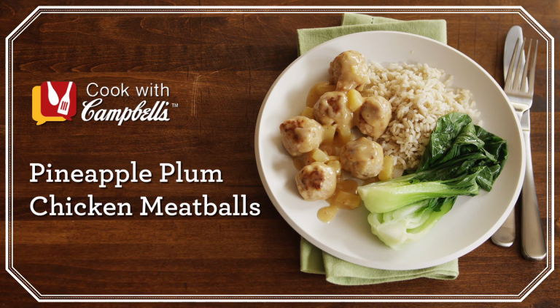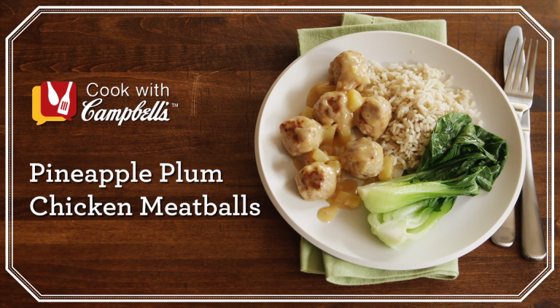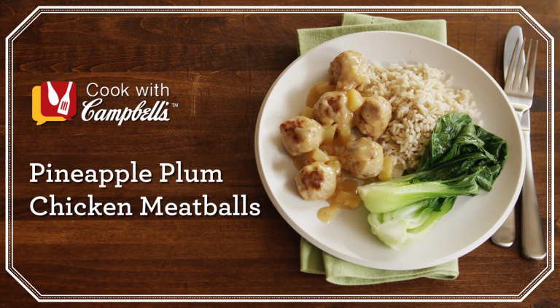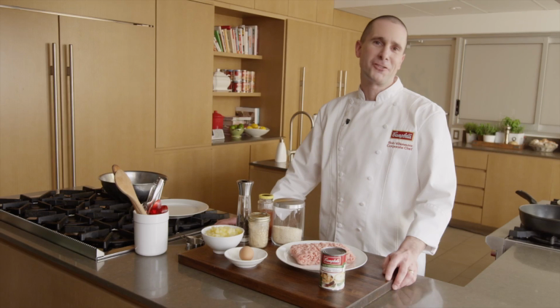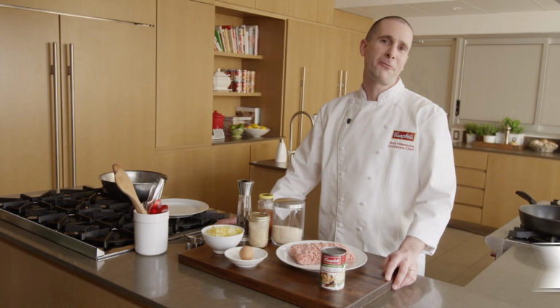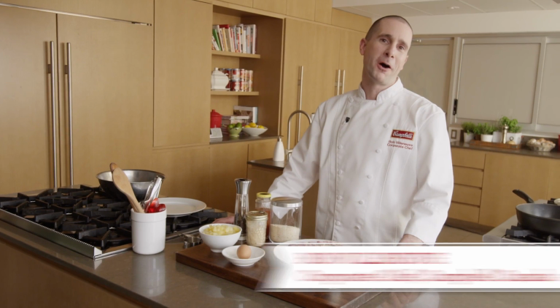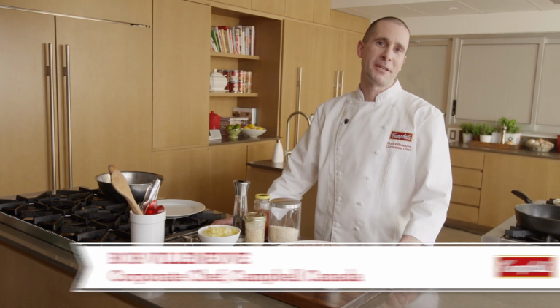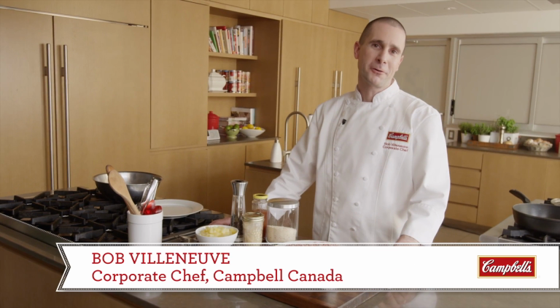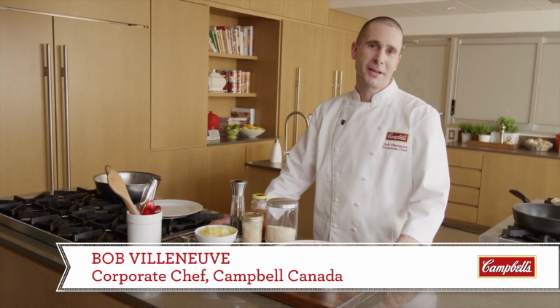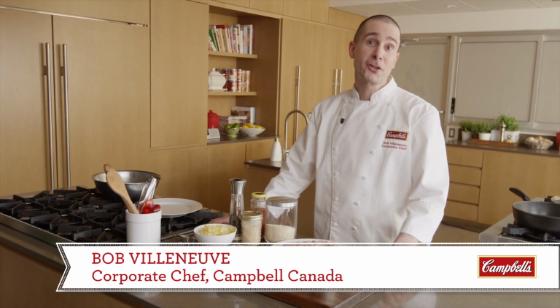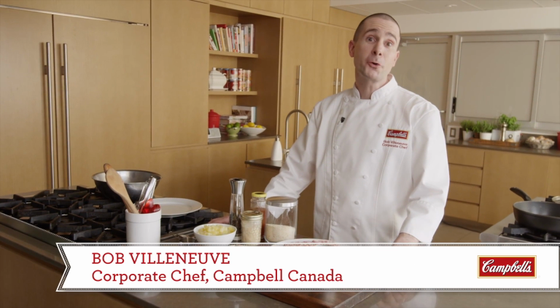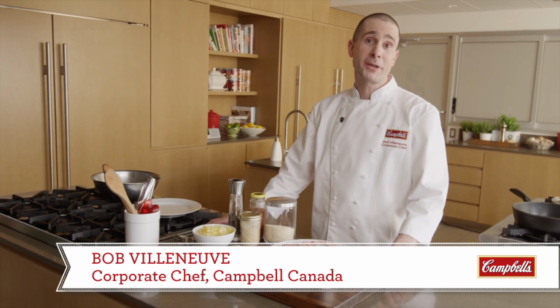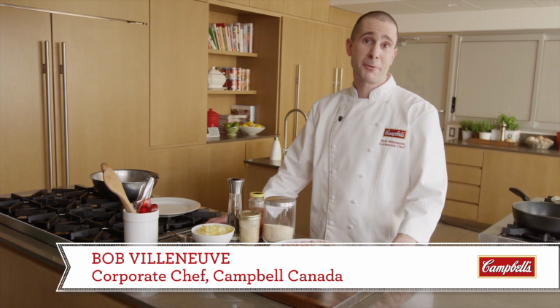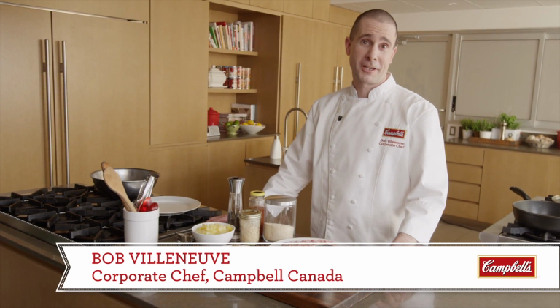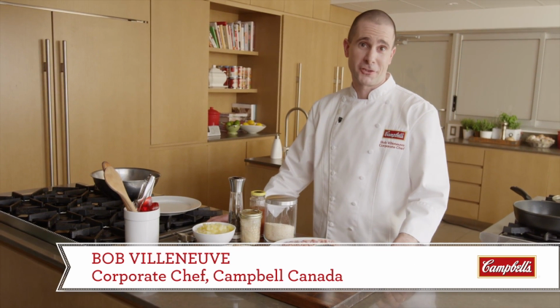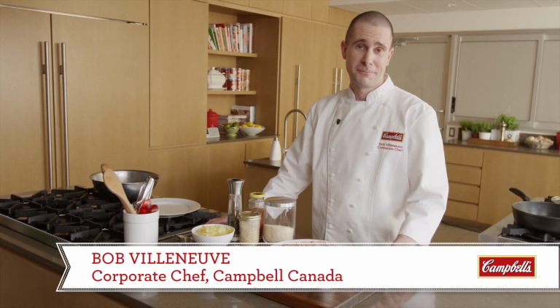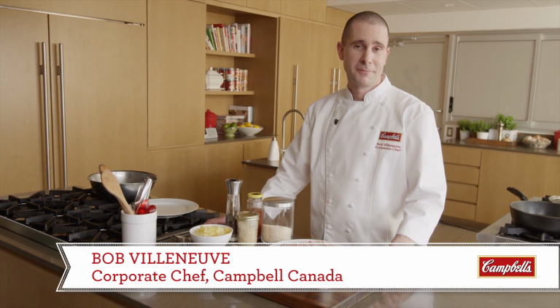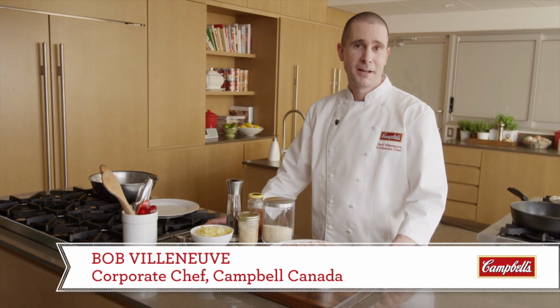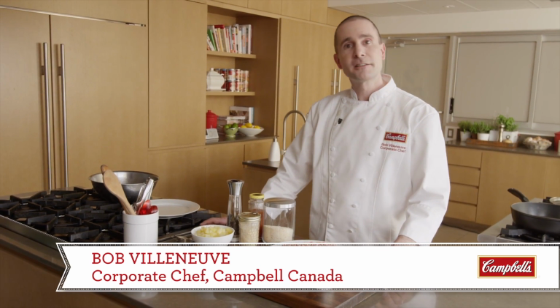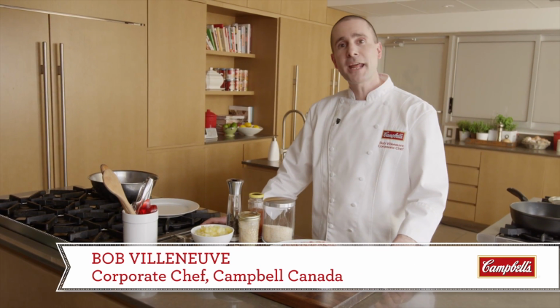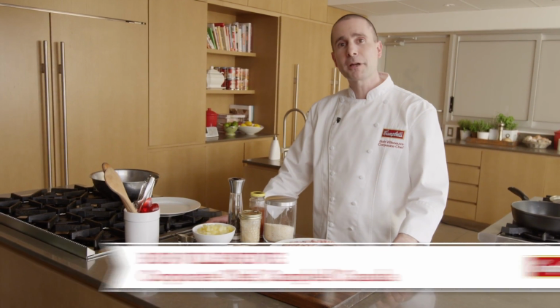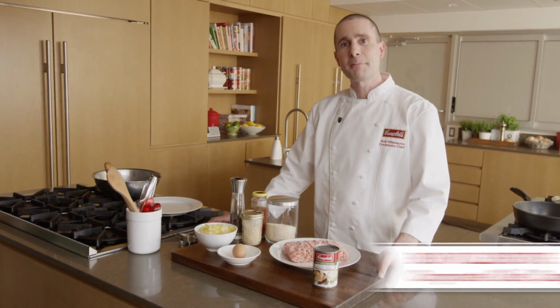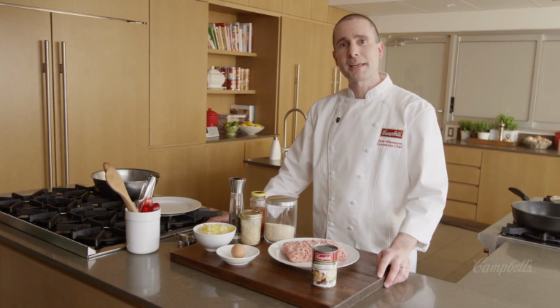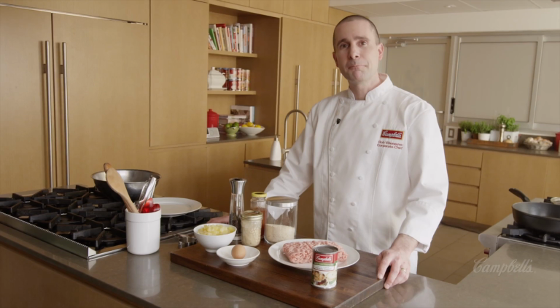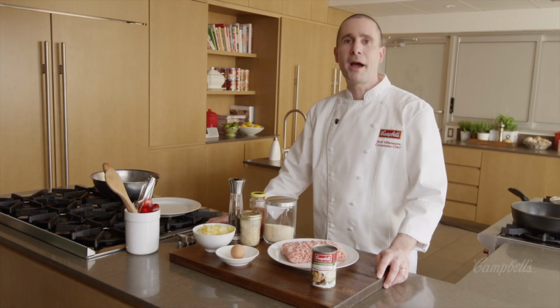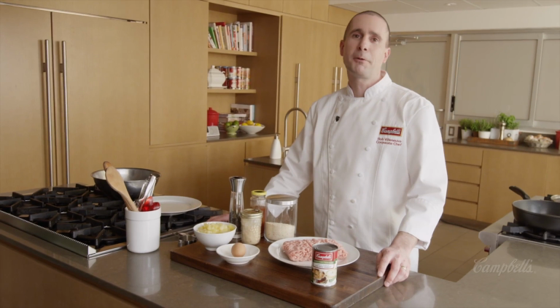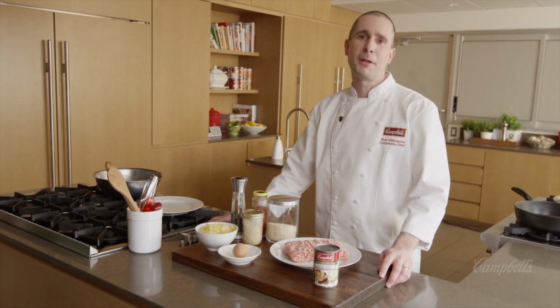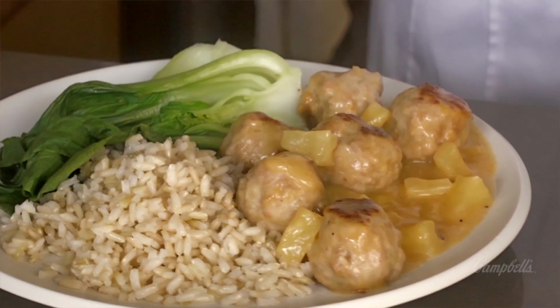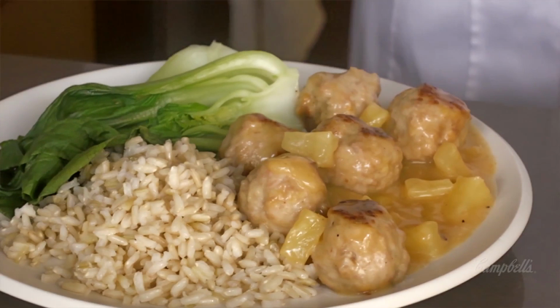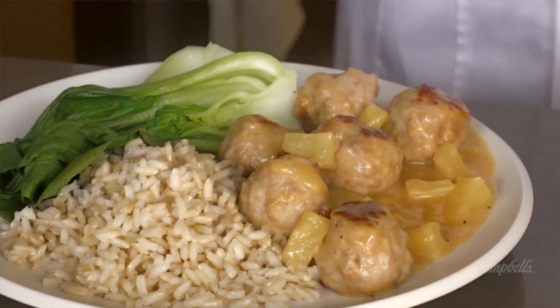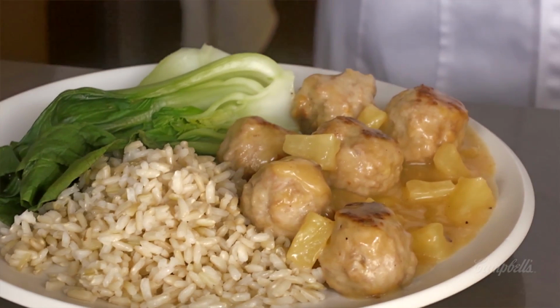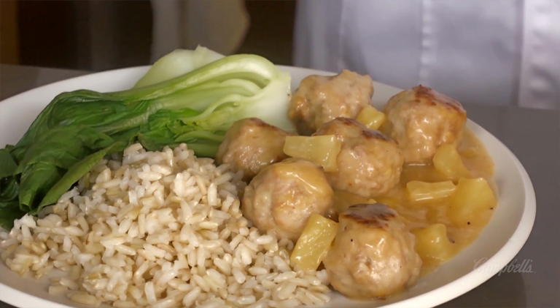Hi, Chef Bob here in the Cook with Campbell's kitchen. Today we're going to be making pineapple plum chicken meatballs.